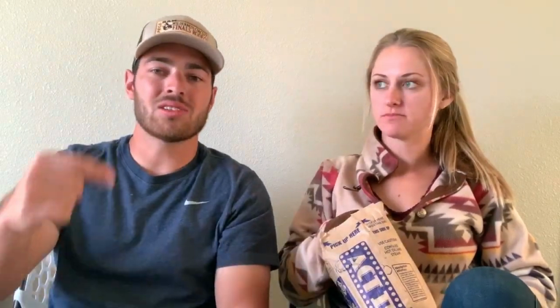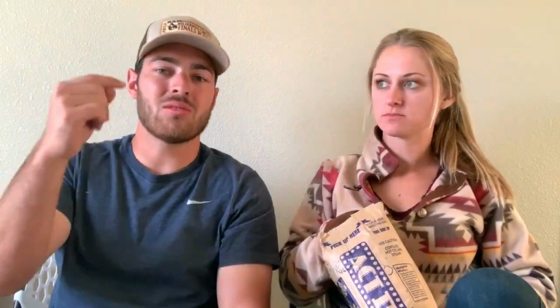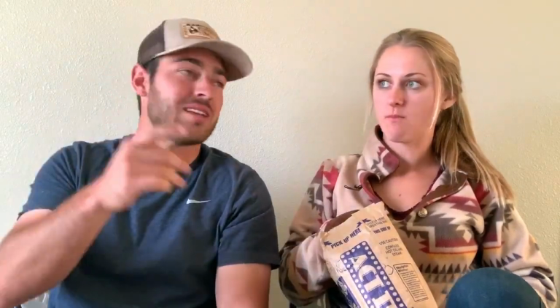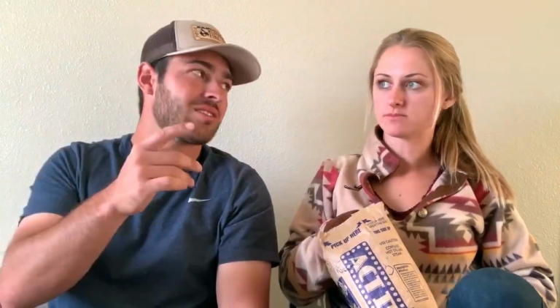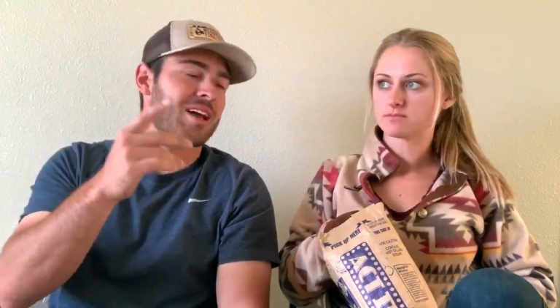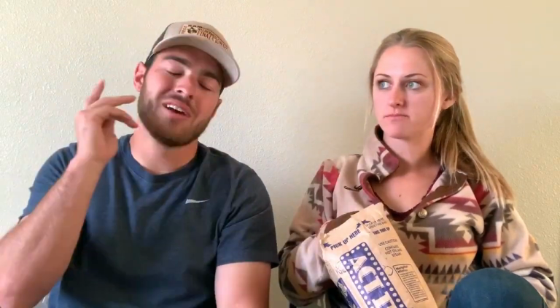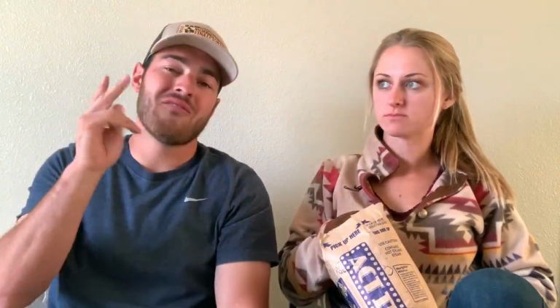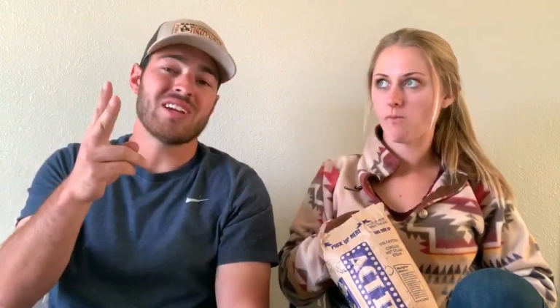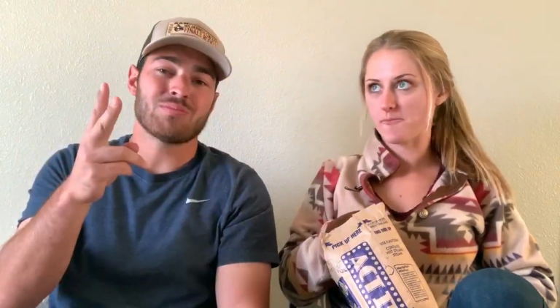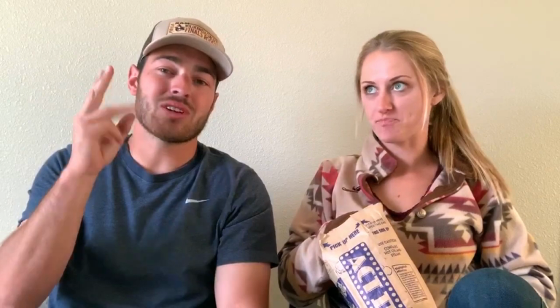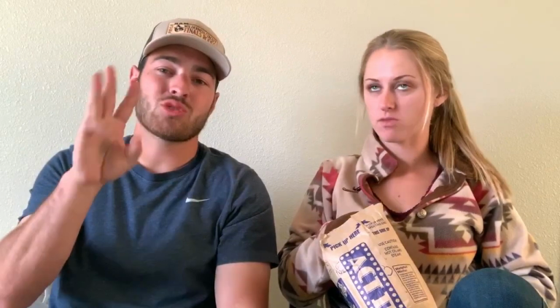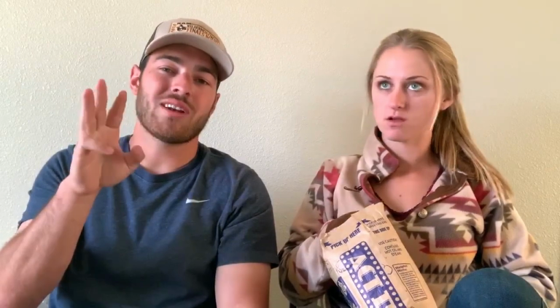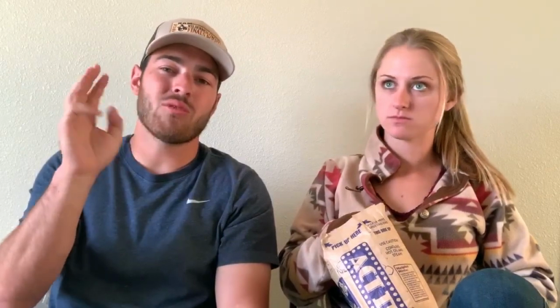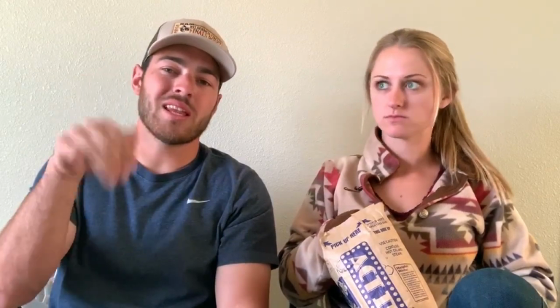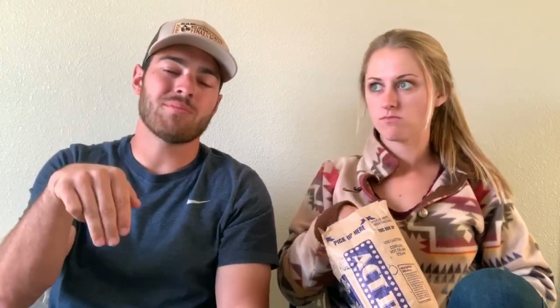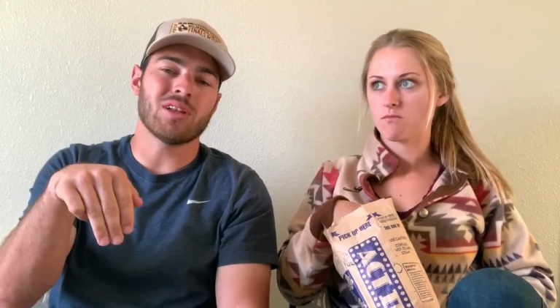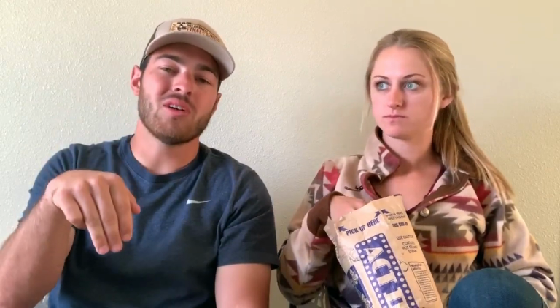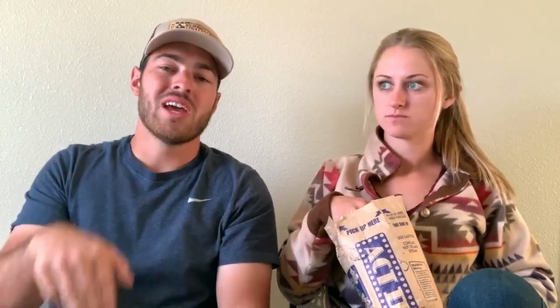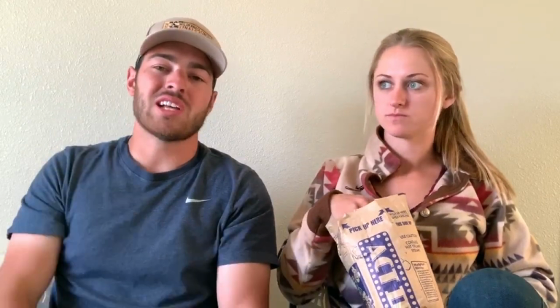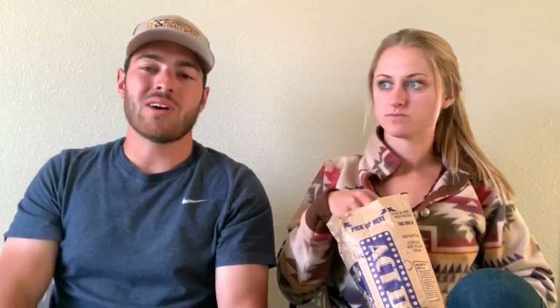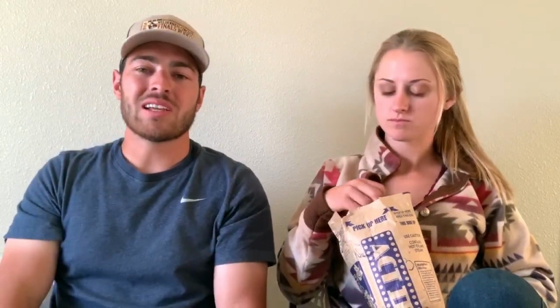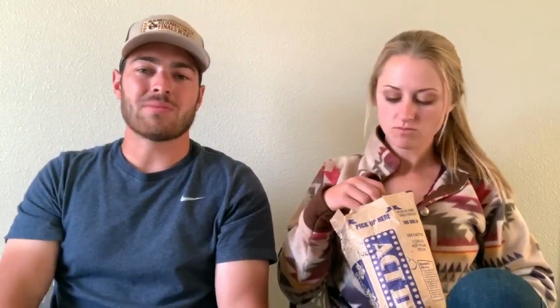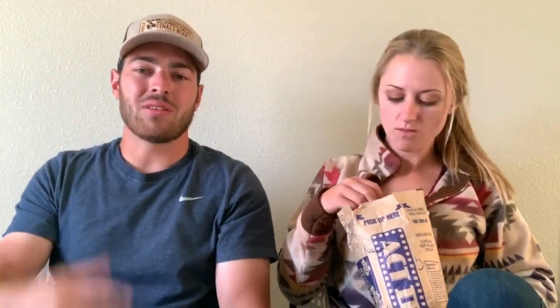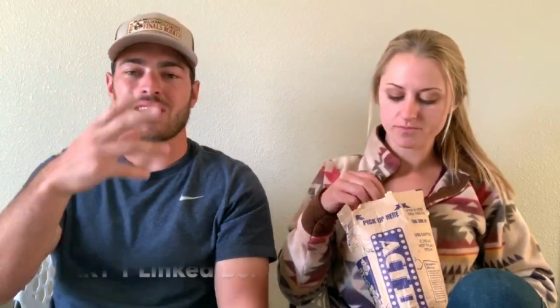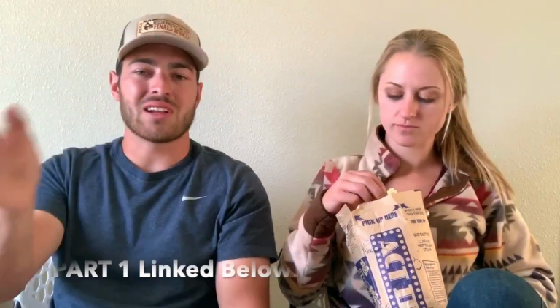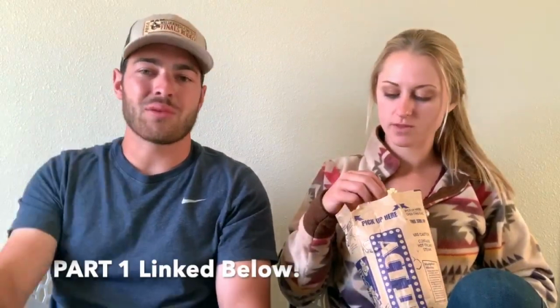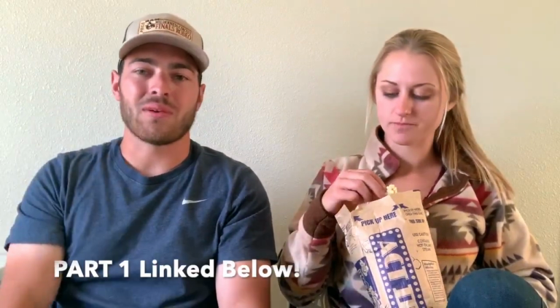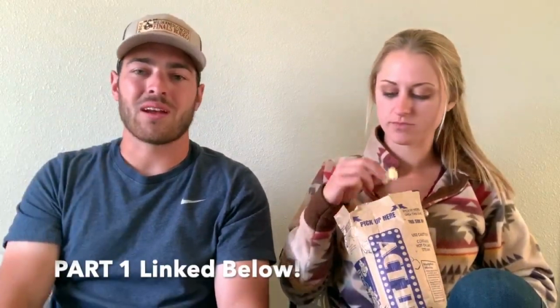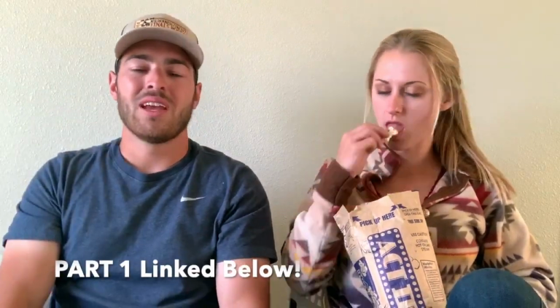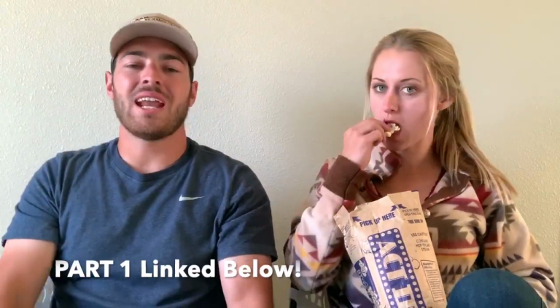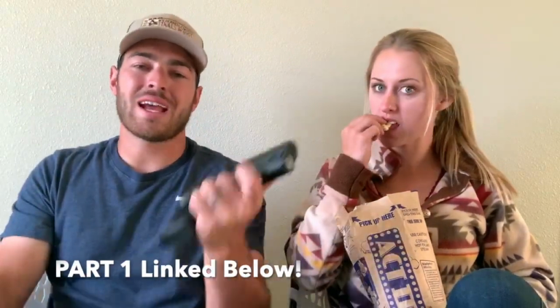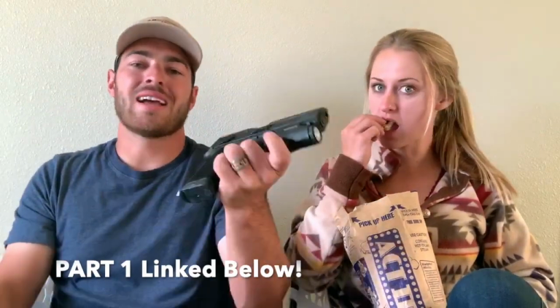Instagram, Facebook, and Twitter will be linked below, as well as some other things I'll throw in there.